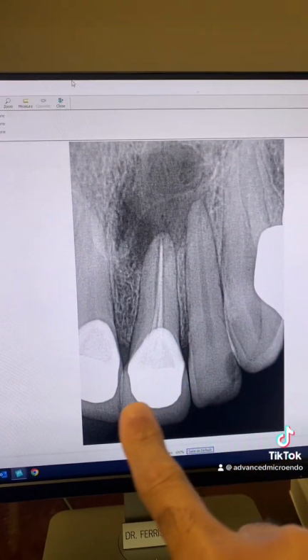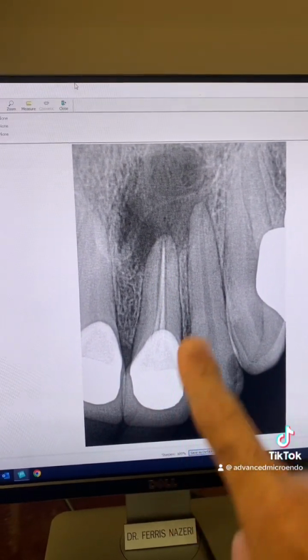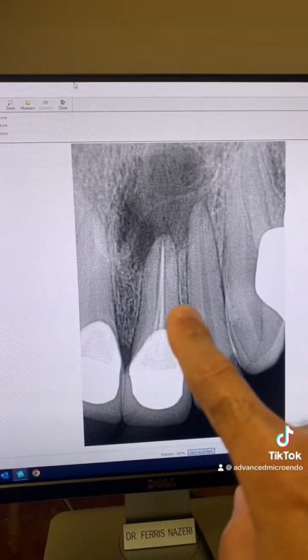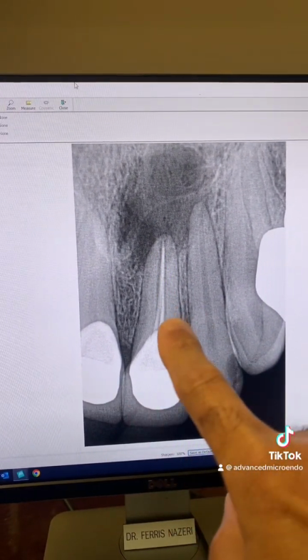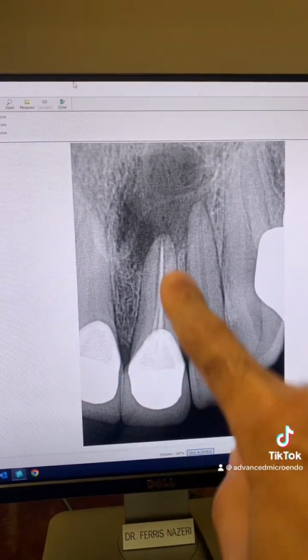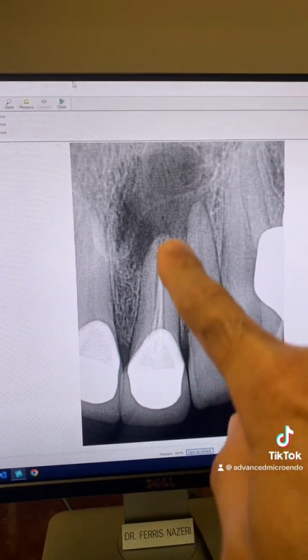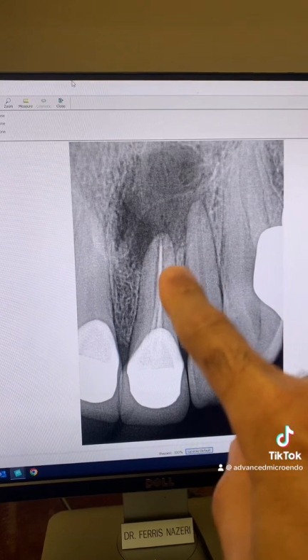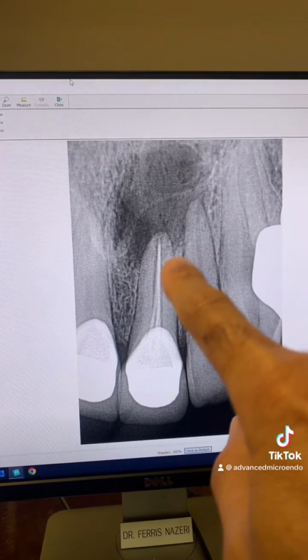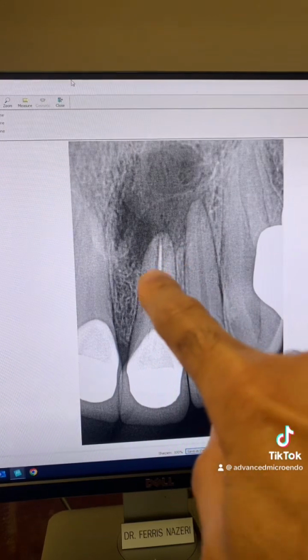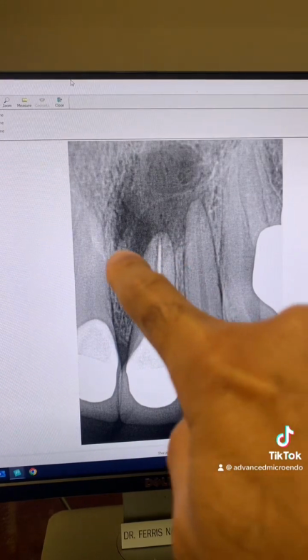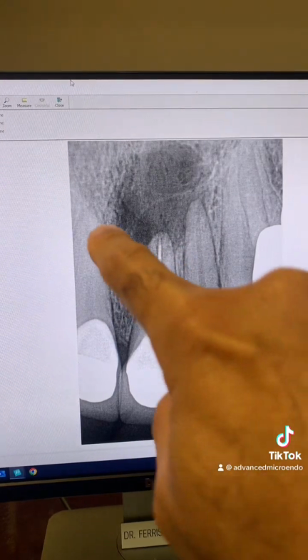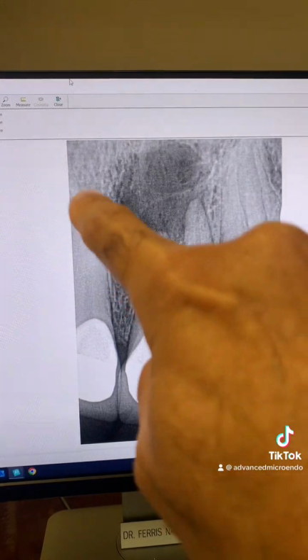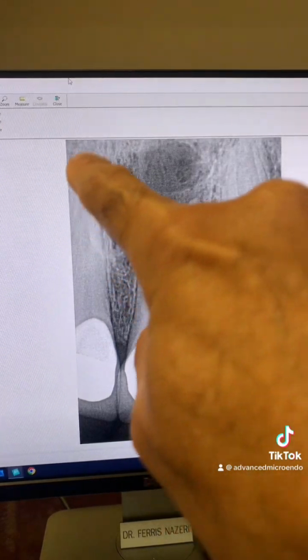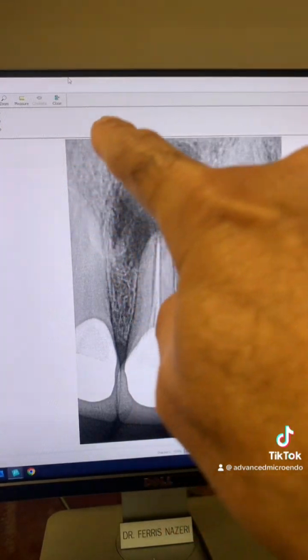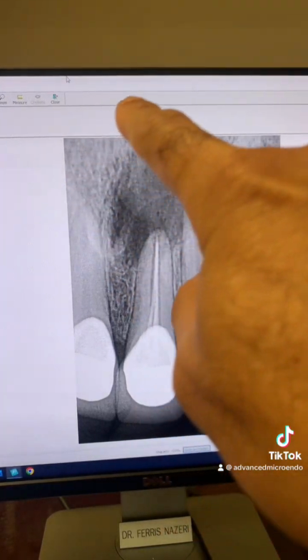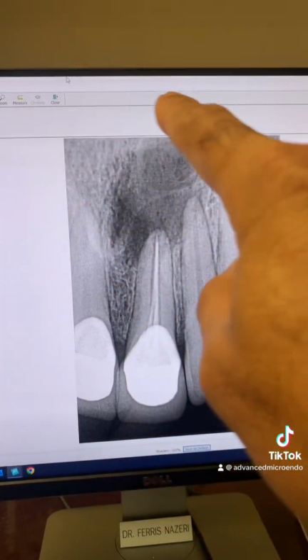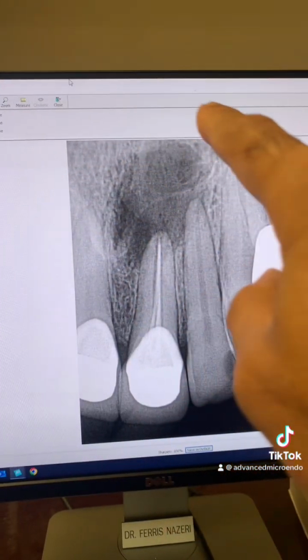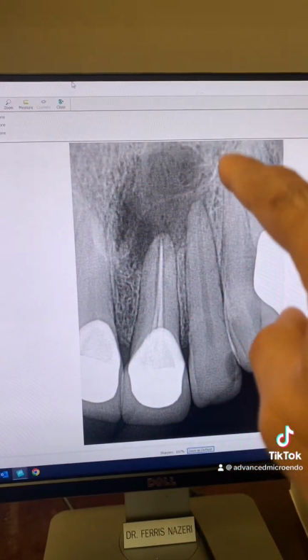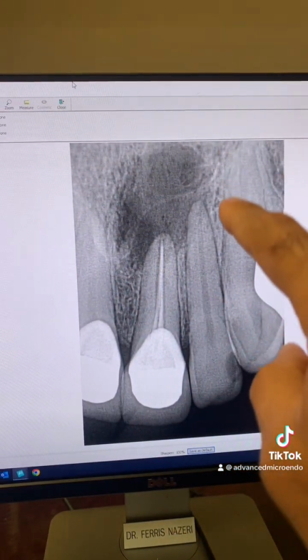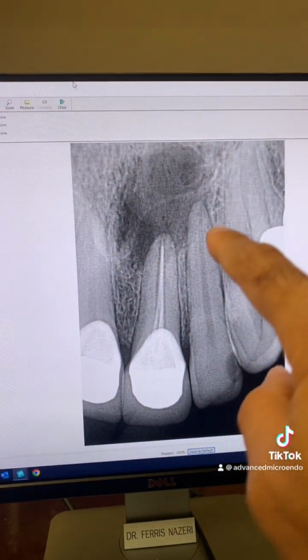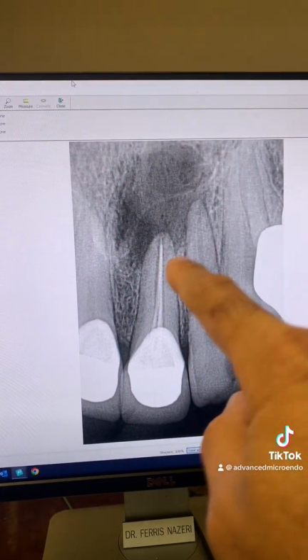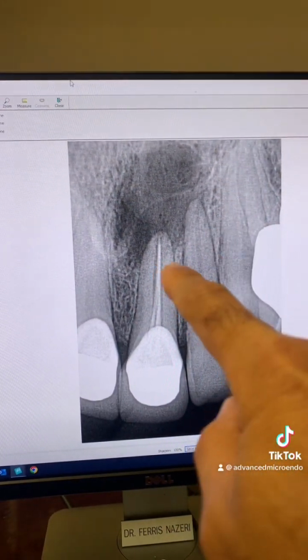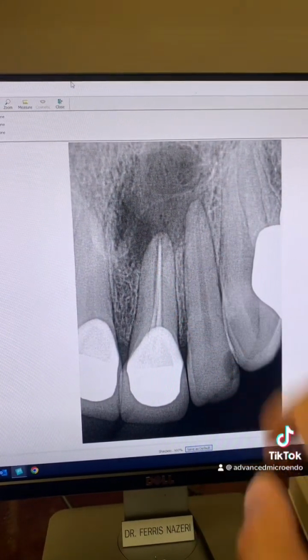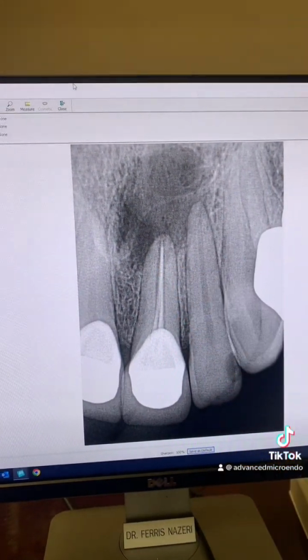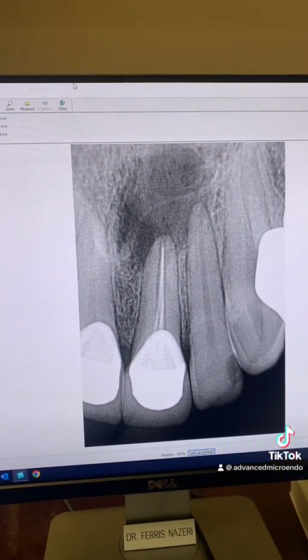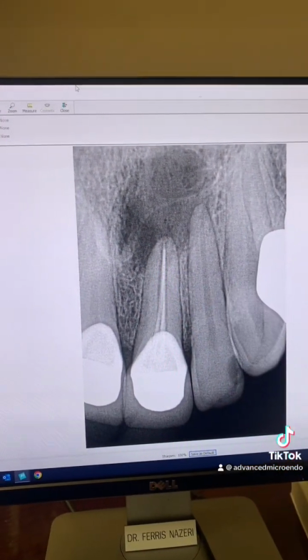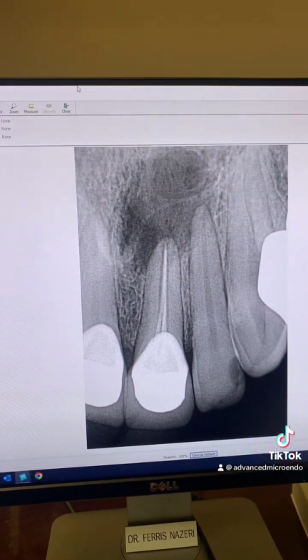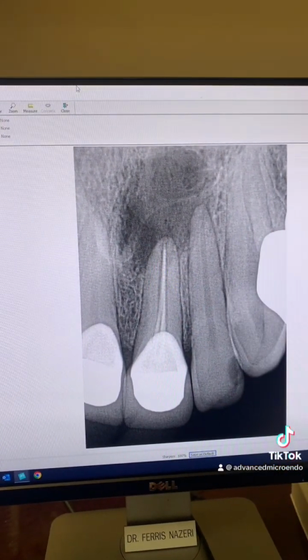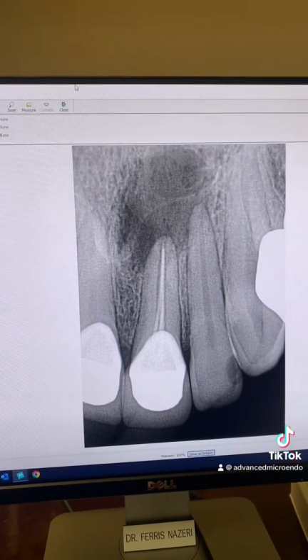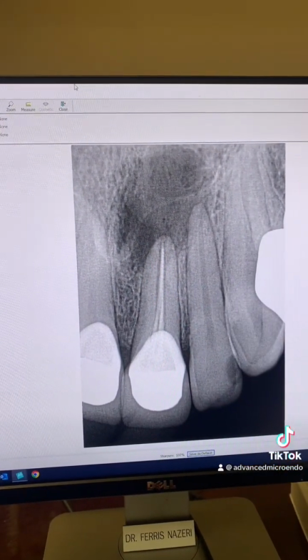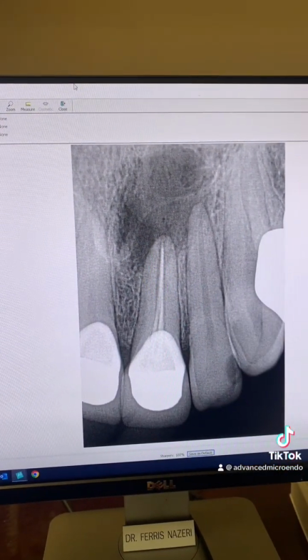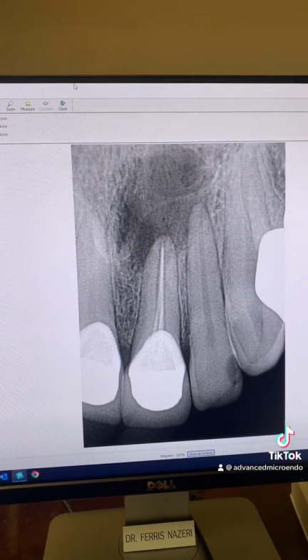Crown, previous root canal — look at this — huge periapical radiolucency.